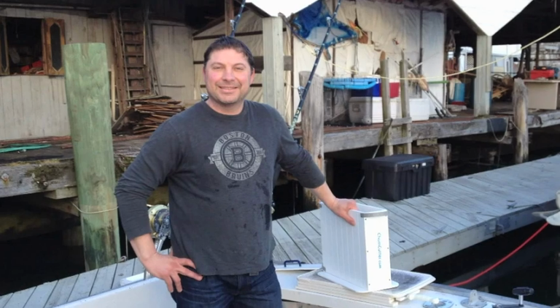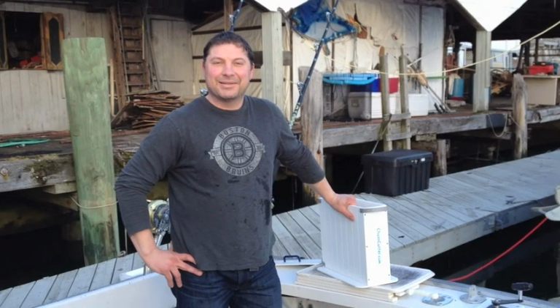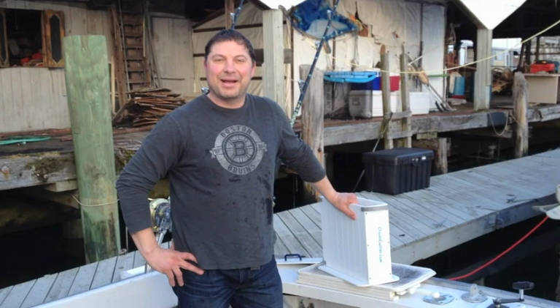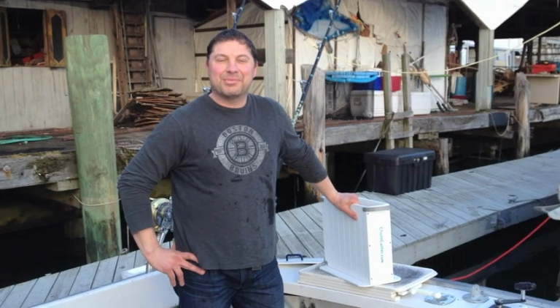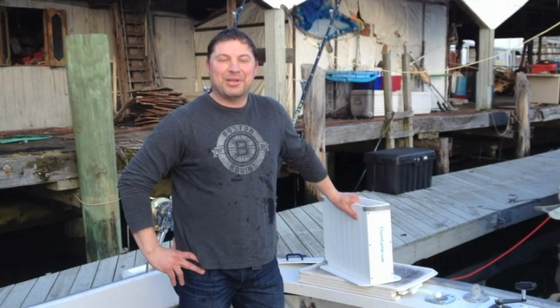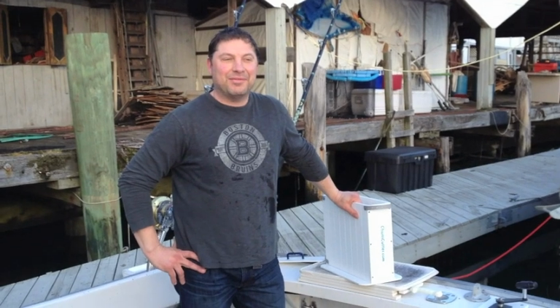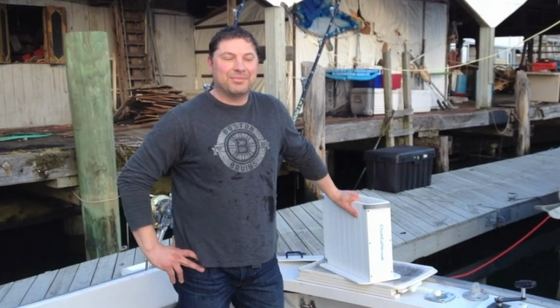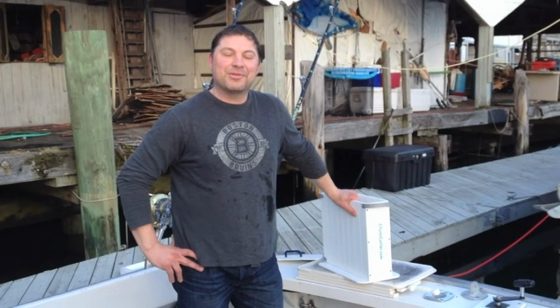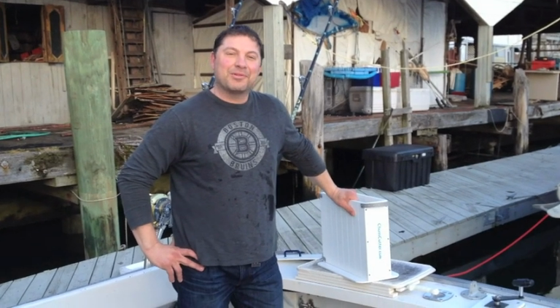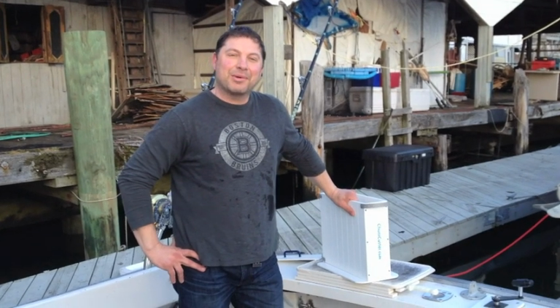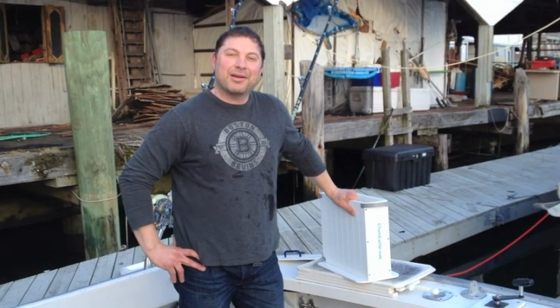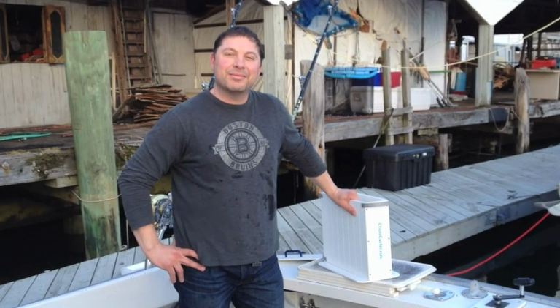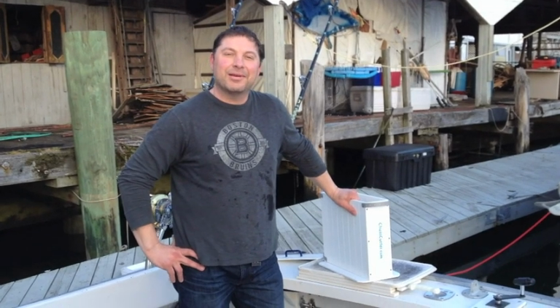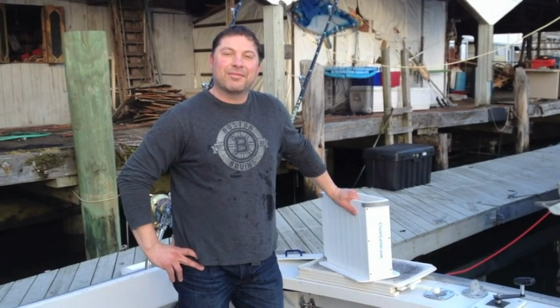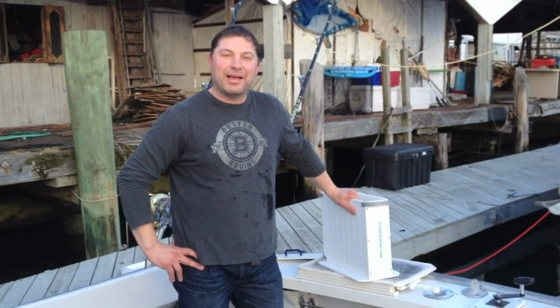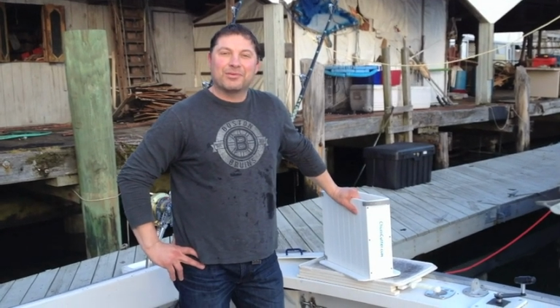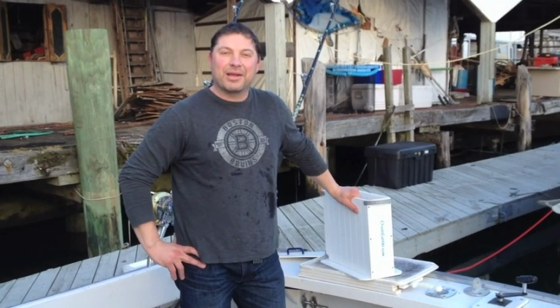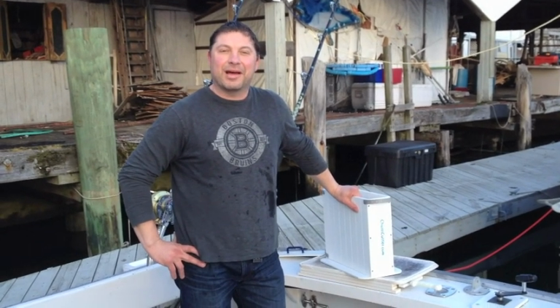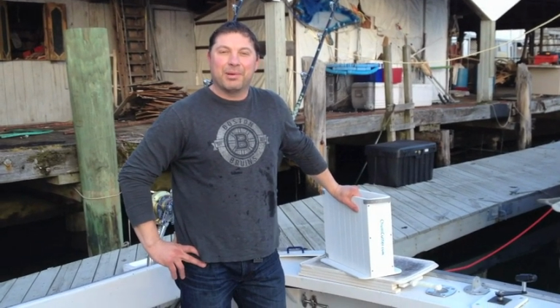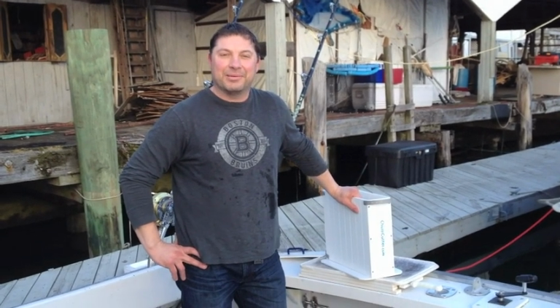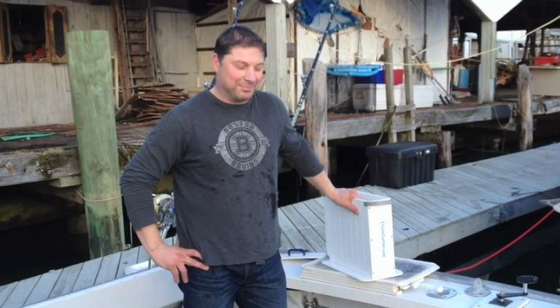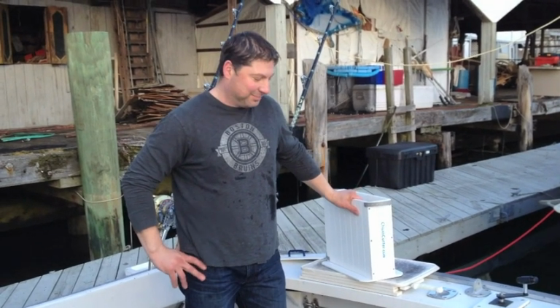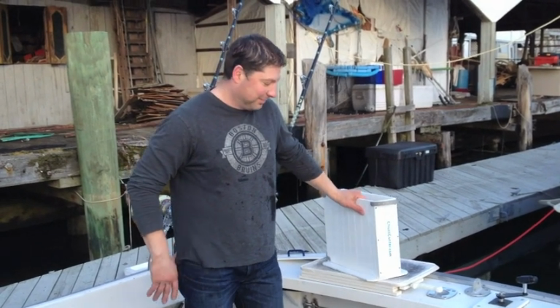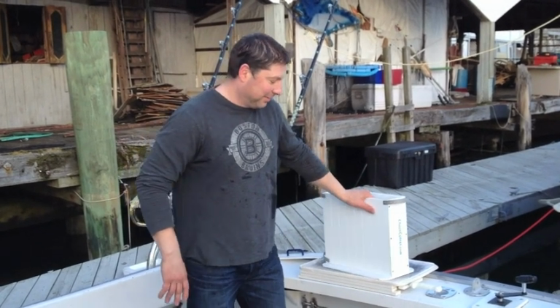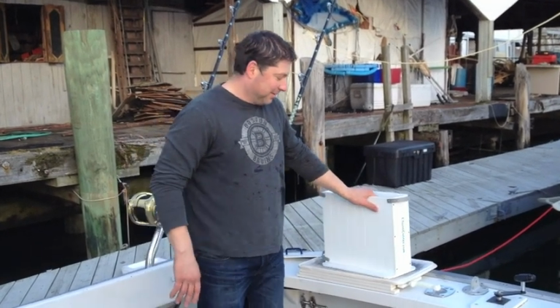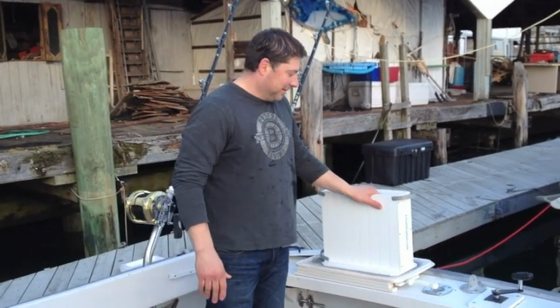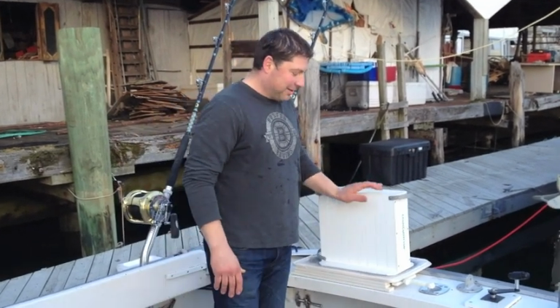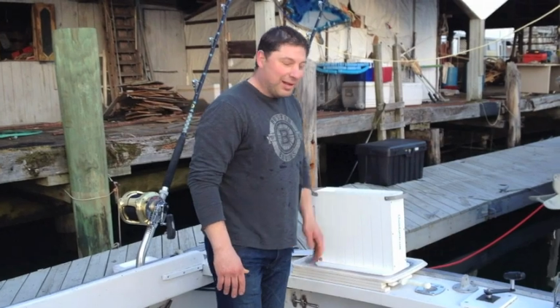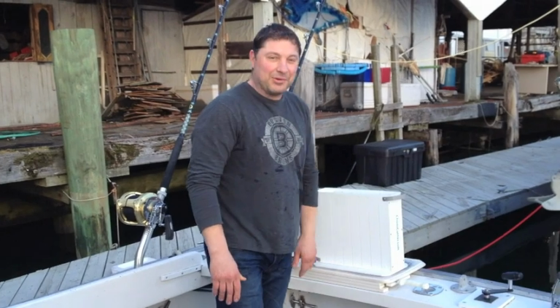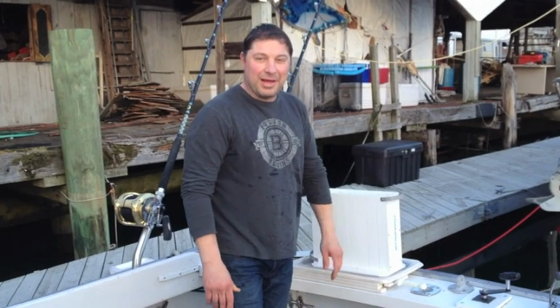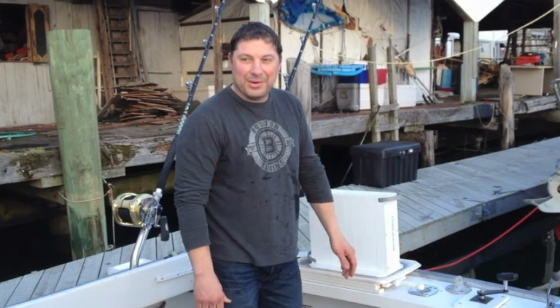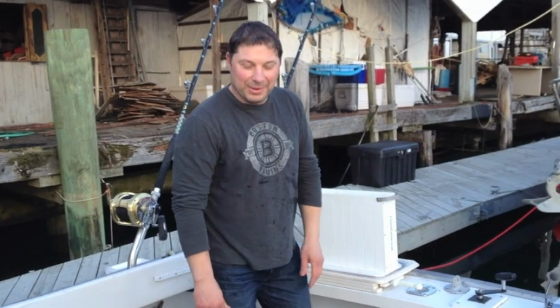Hi, I'm Steve. This is the Chum Cutter. It's the fastest way to cut bait. I'll show you how we do it.